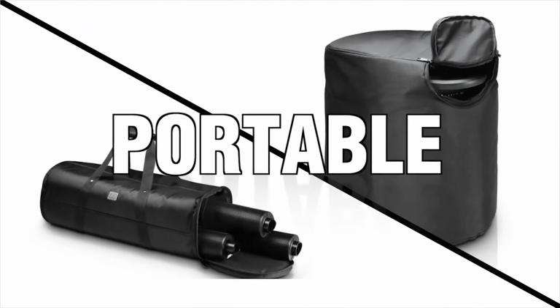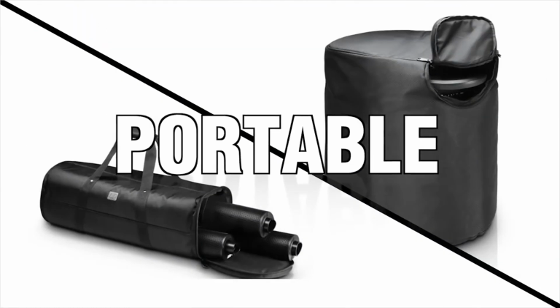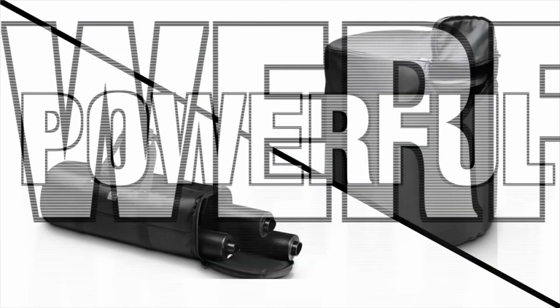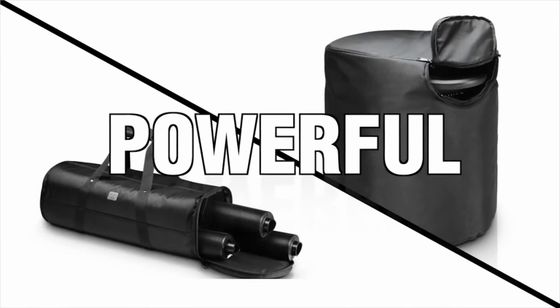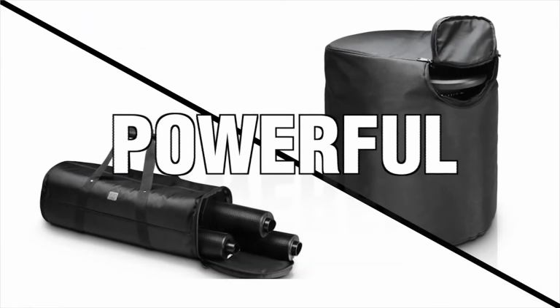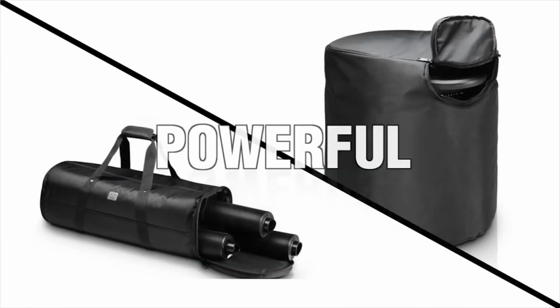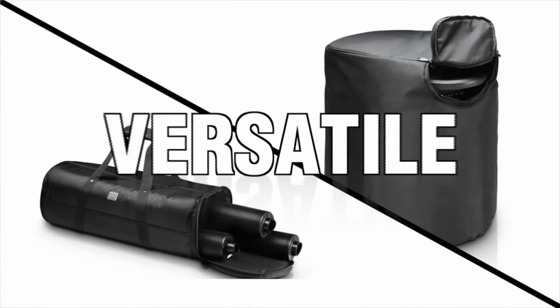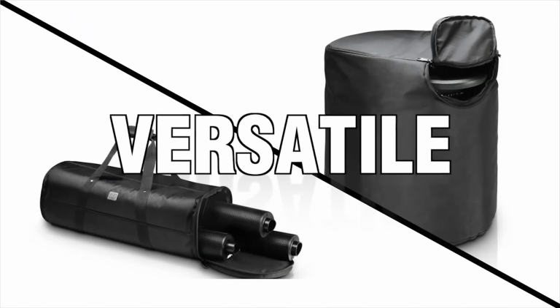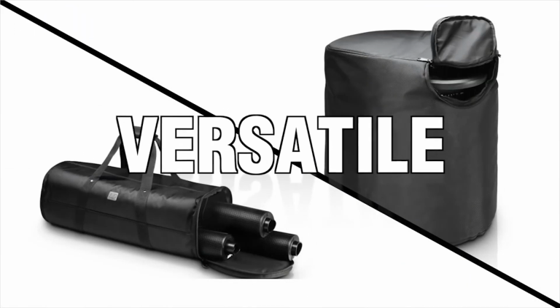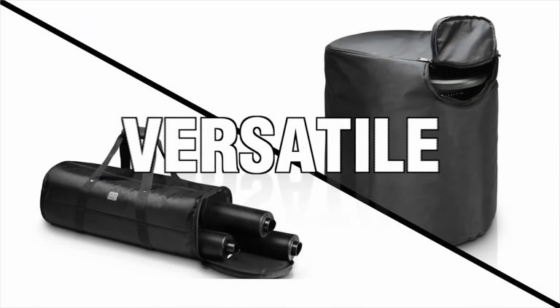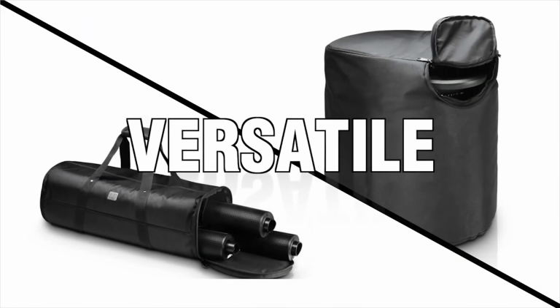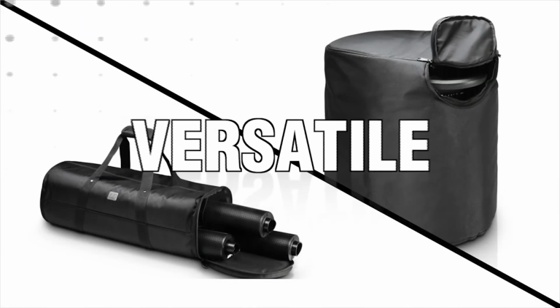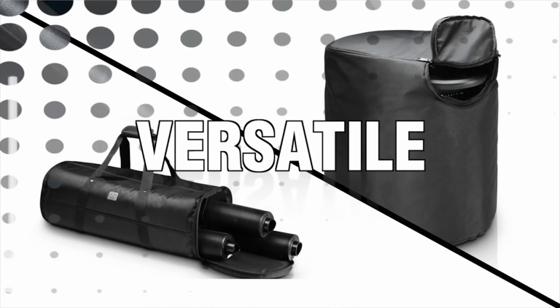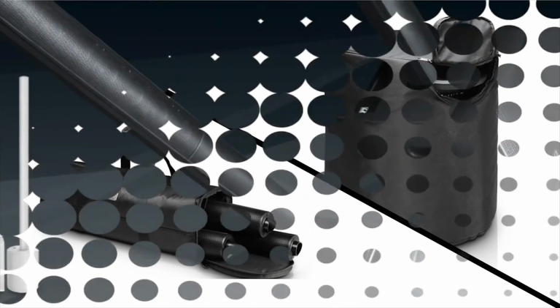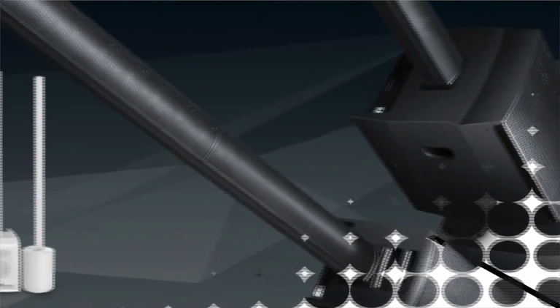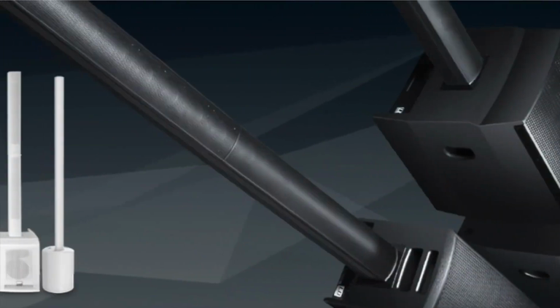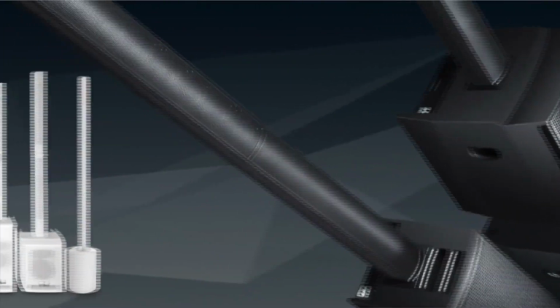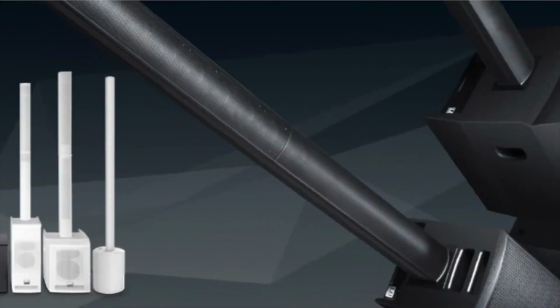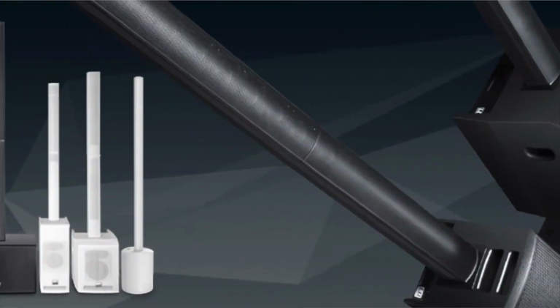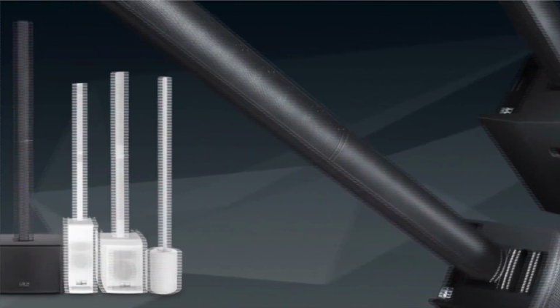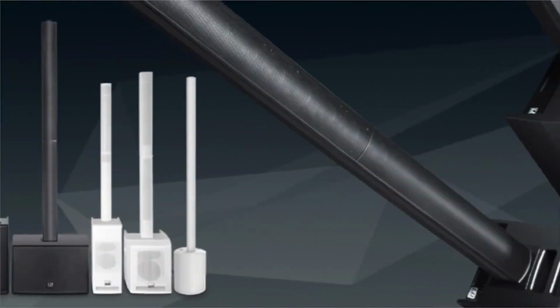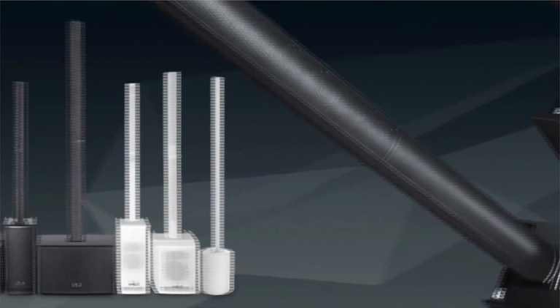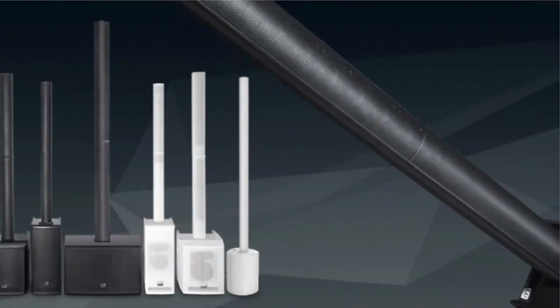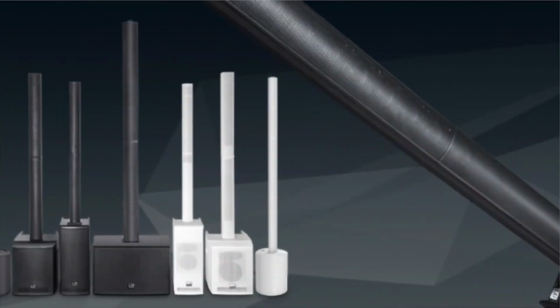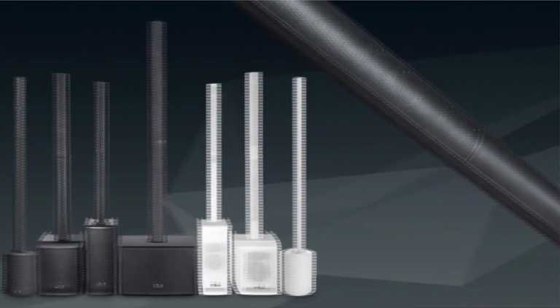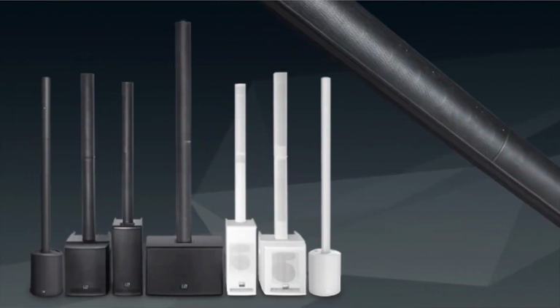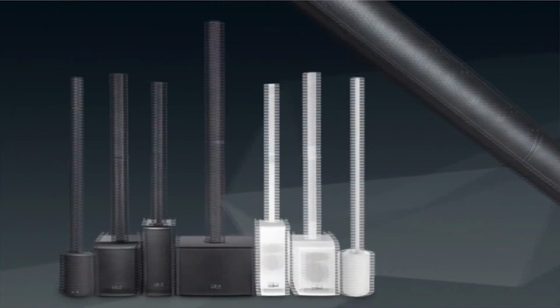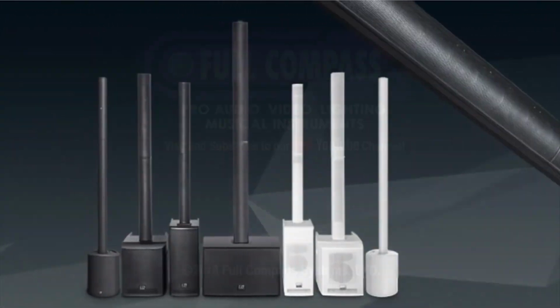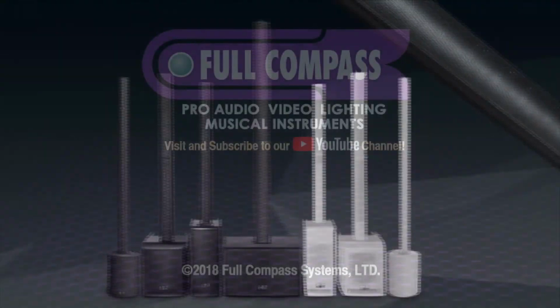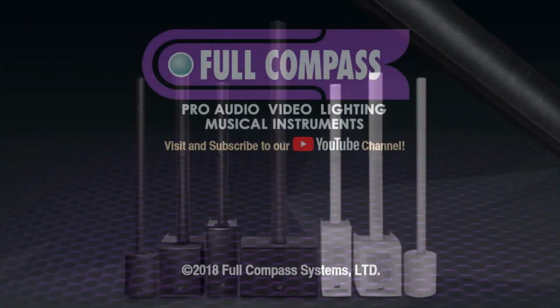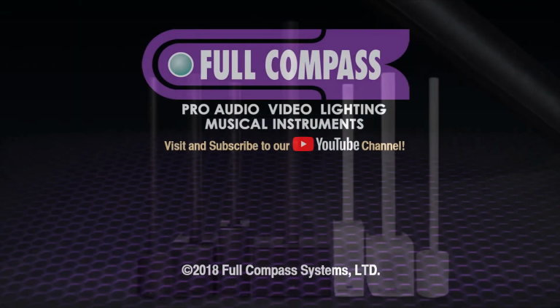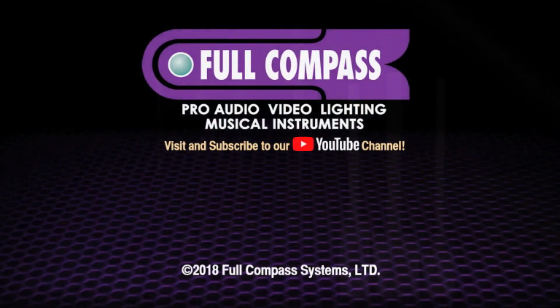Portable, powerful, versatile, and sleek — the Maui 5 is LD Systems' exciting addition to the Maui Series family.